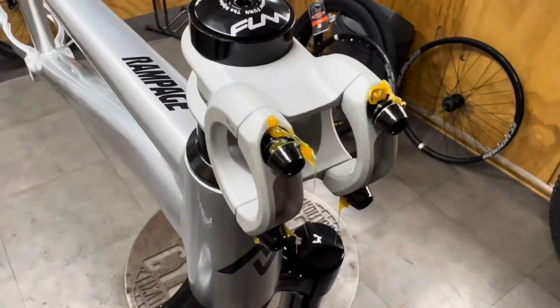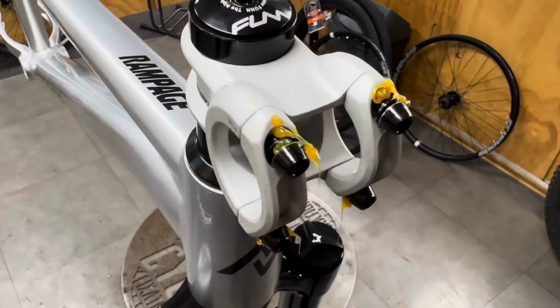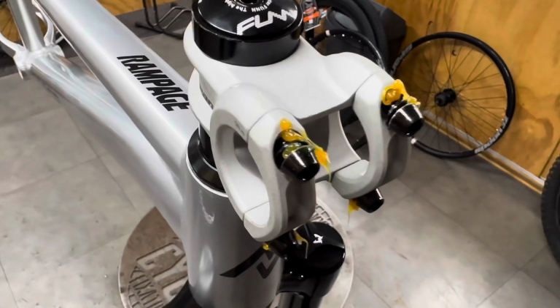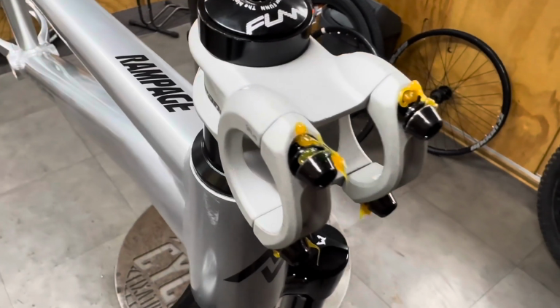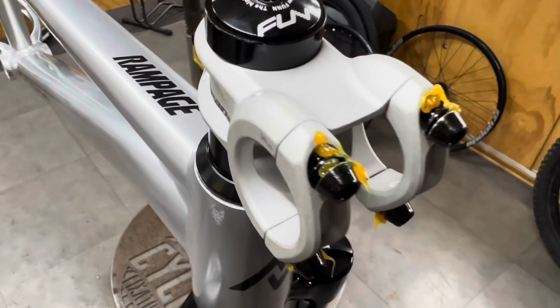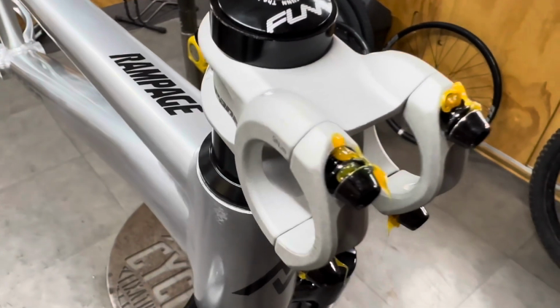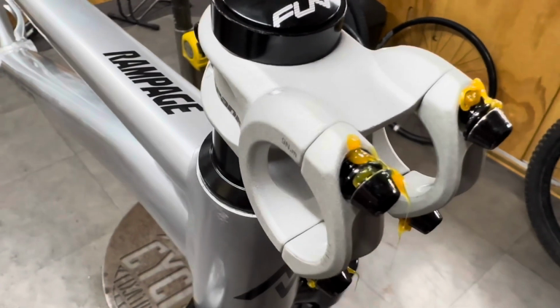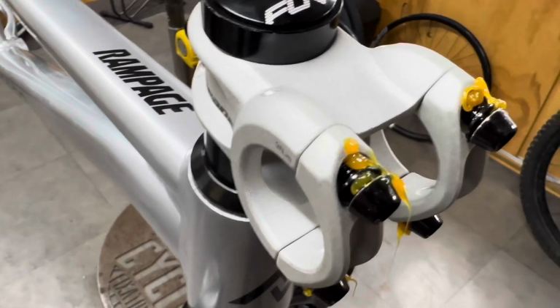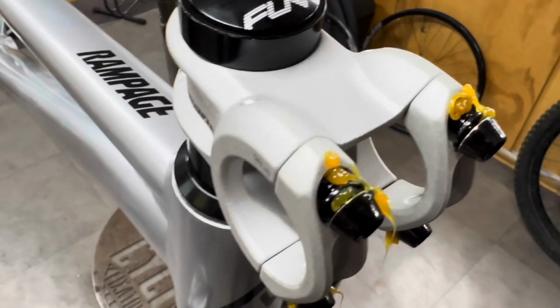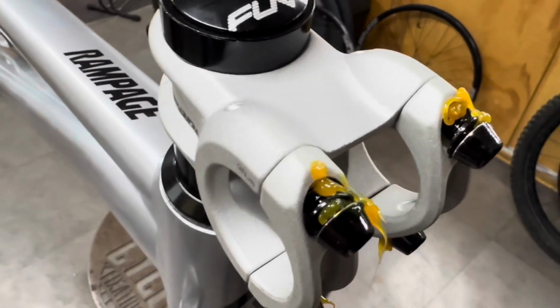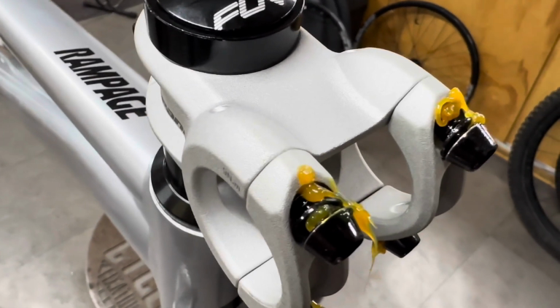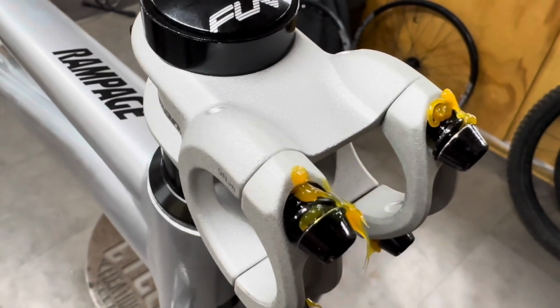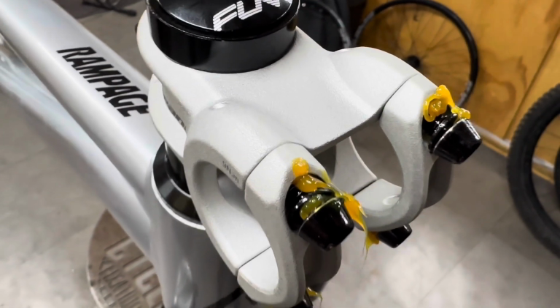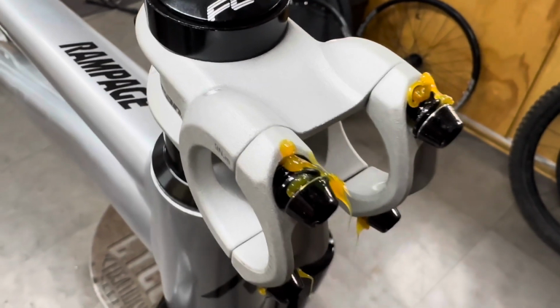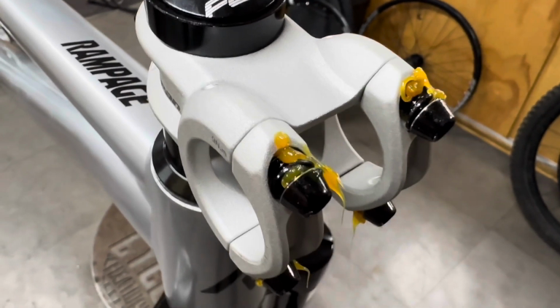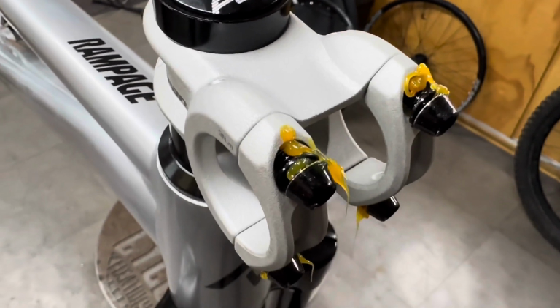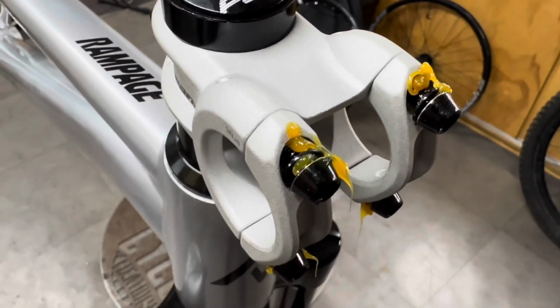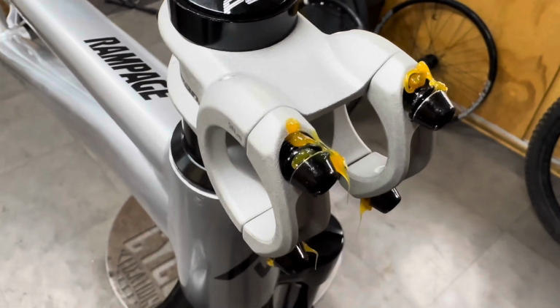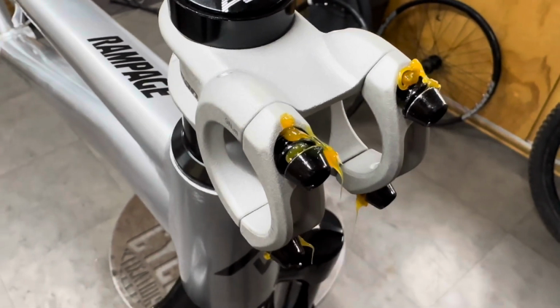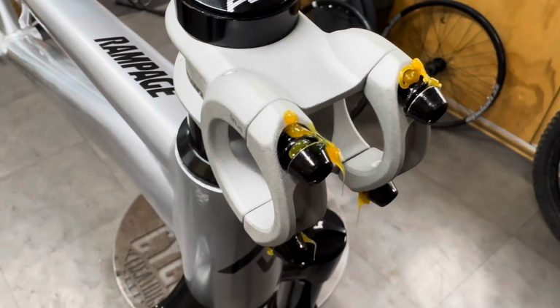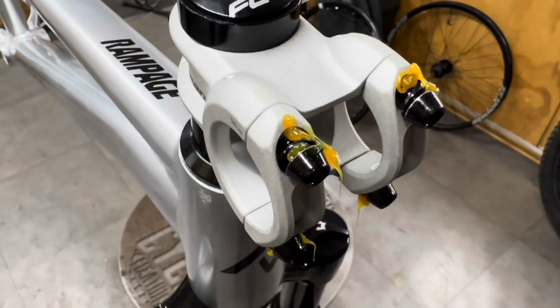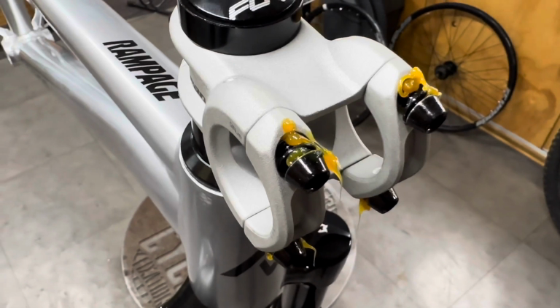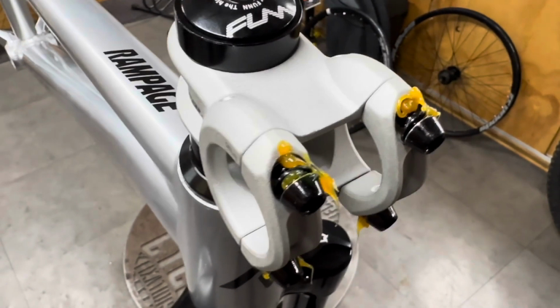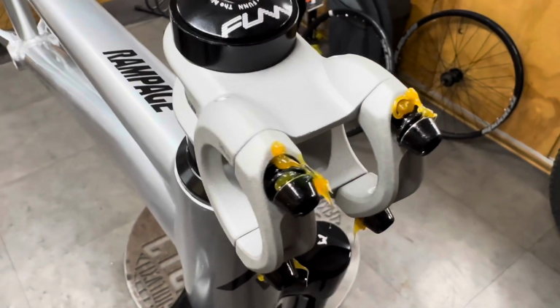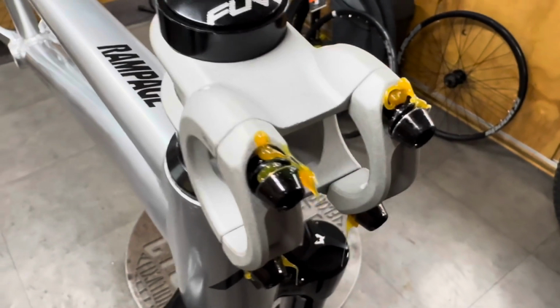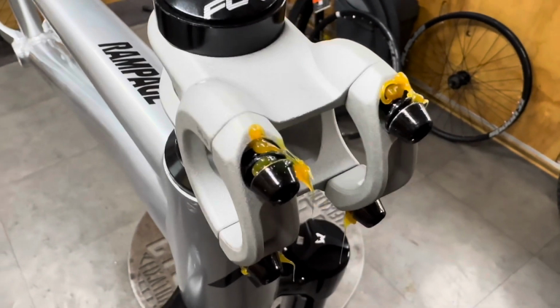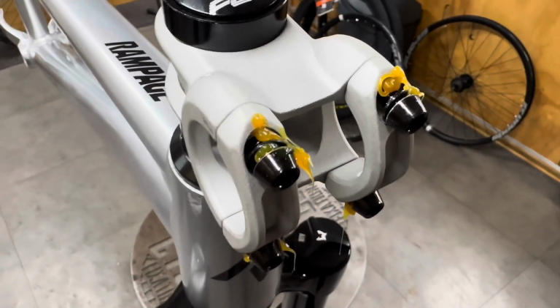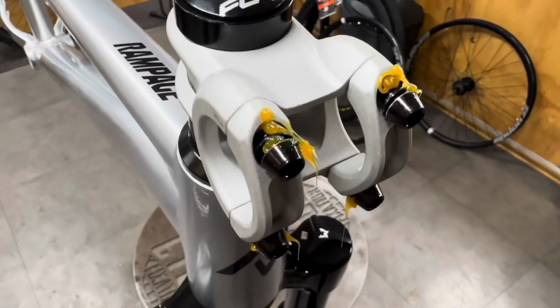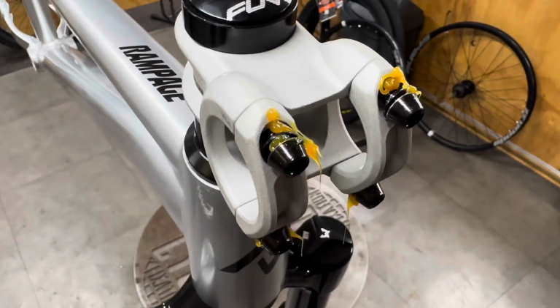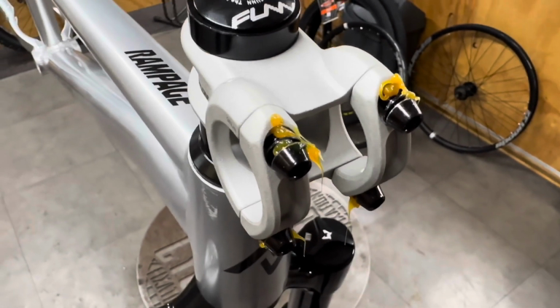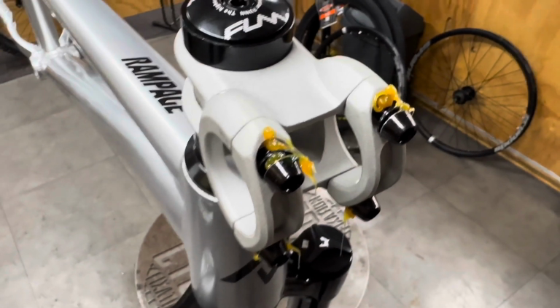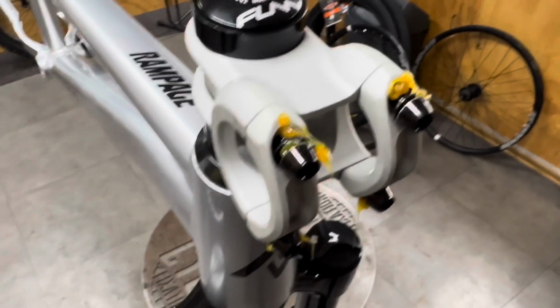I always like to grease my stem bolts so there's no friction and they're torquing to spec and they're not creaky.